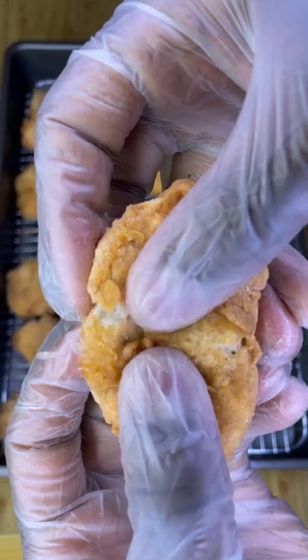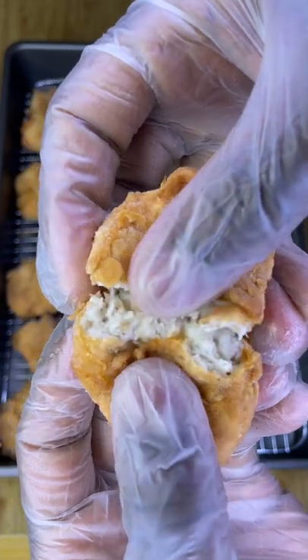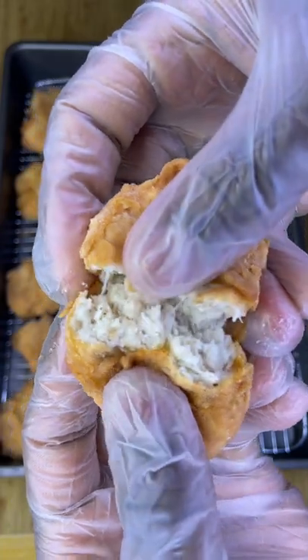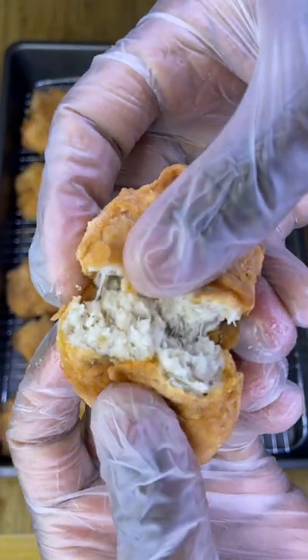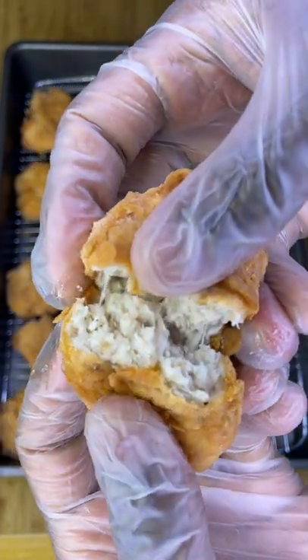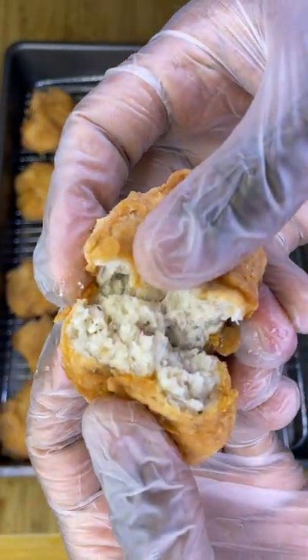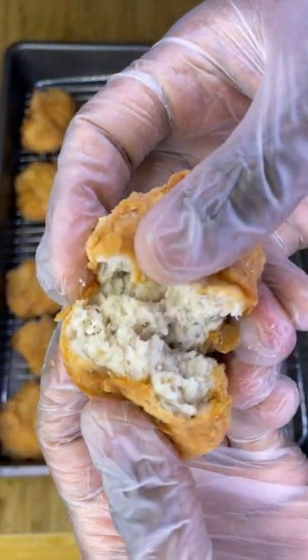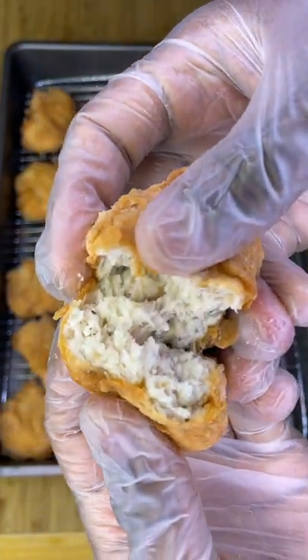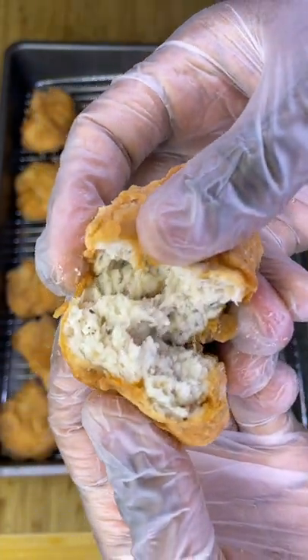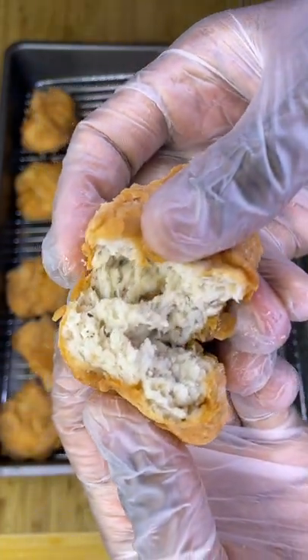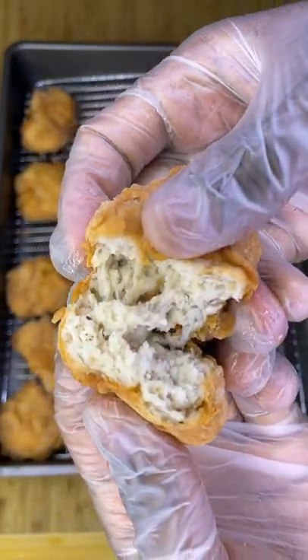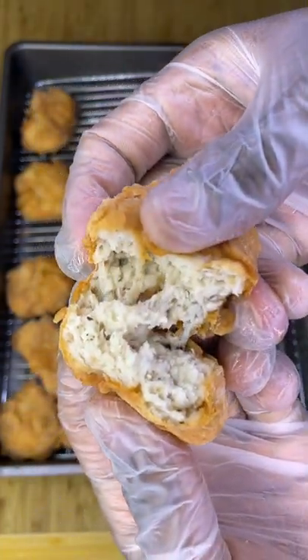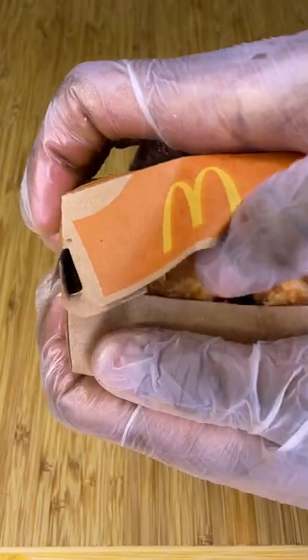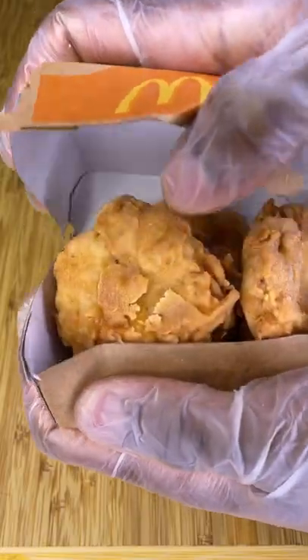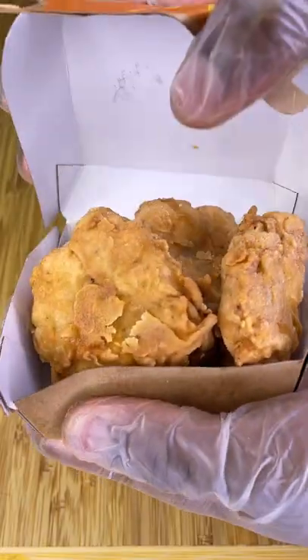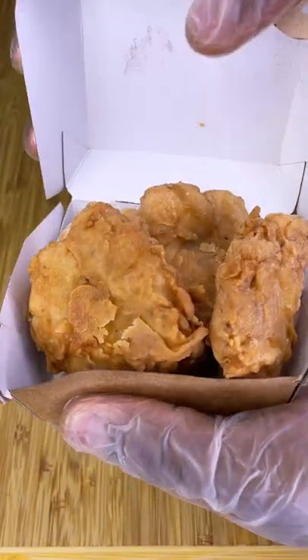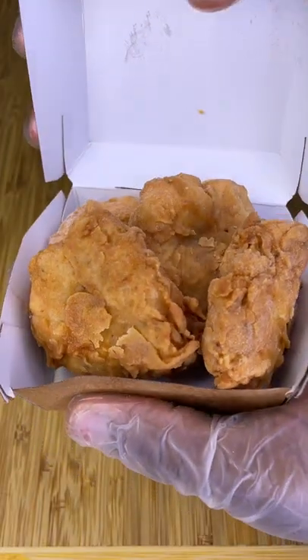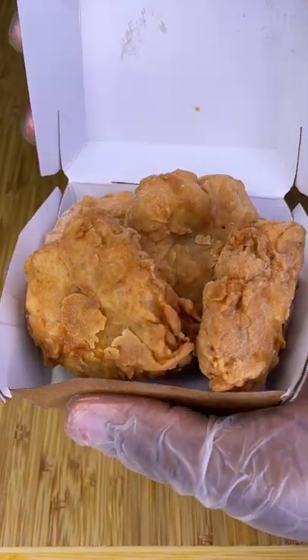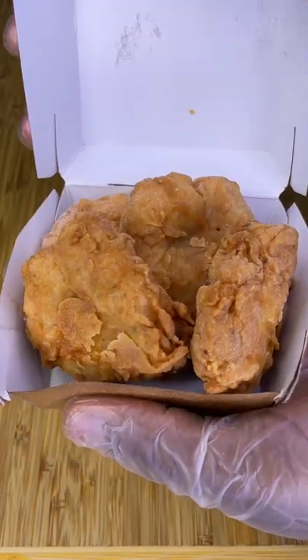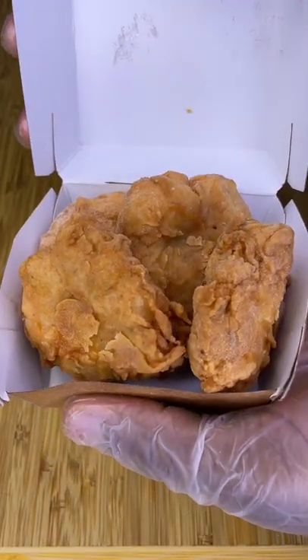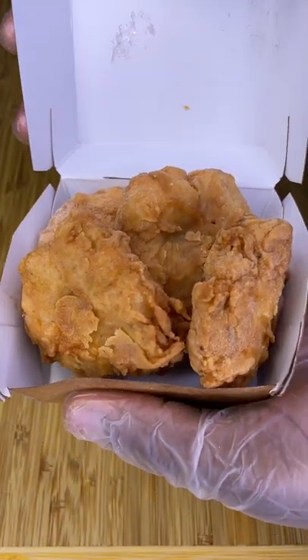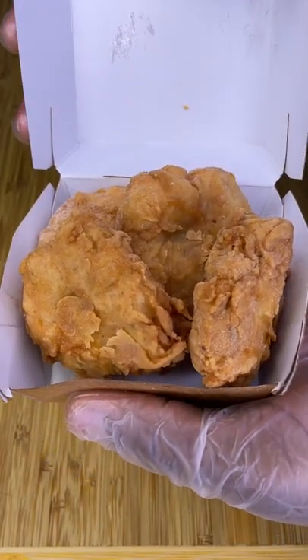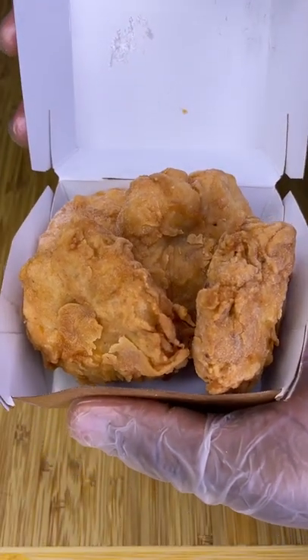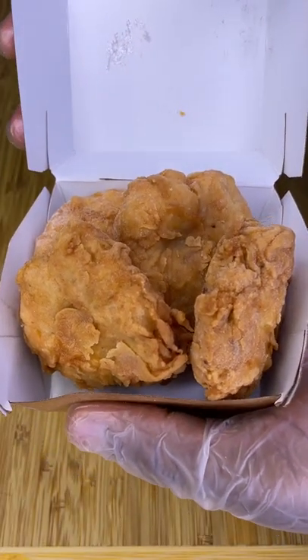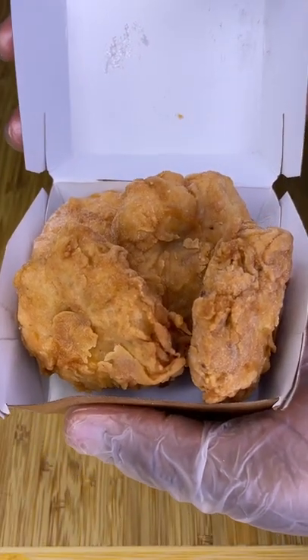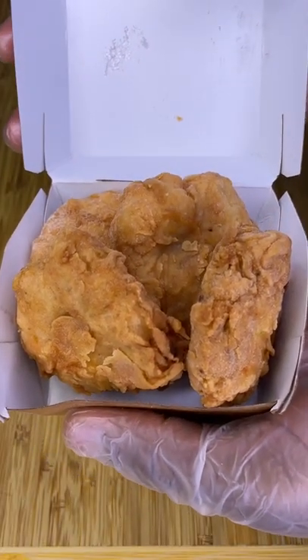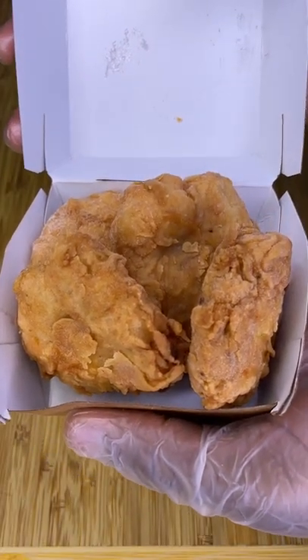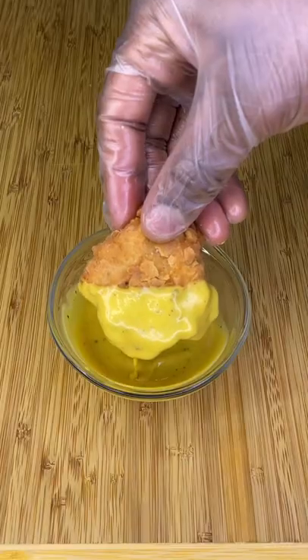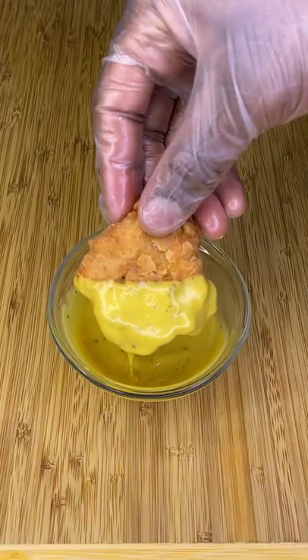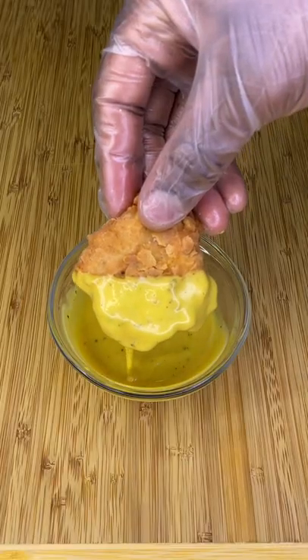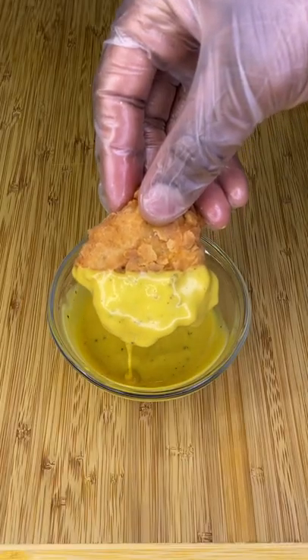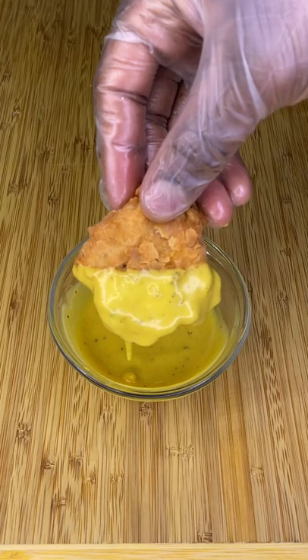I know you're confused, but these aren't McDonald's nuggets. Let me show you how you can make them very easy right at home.